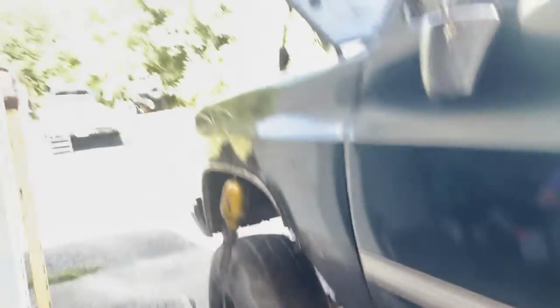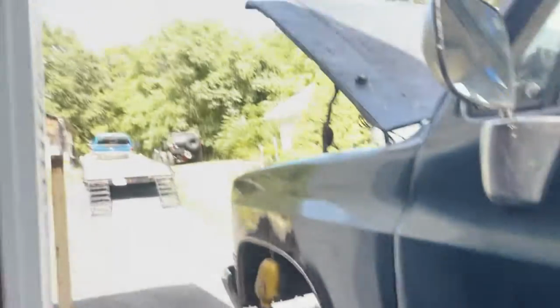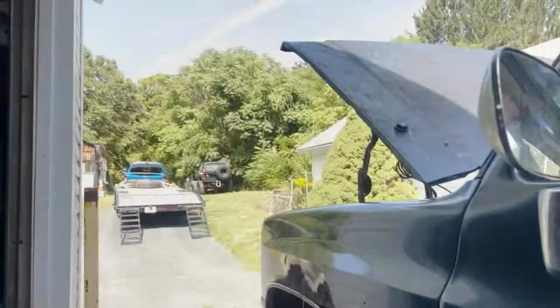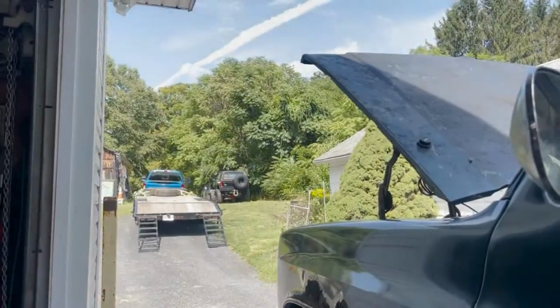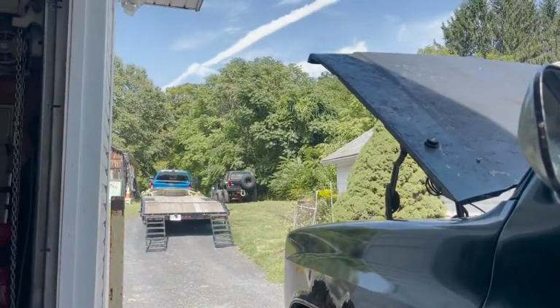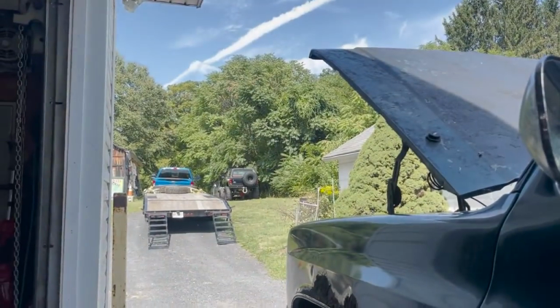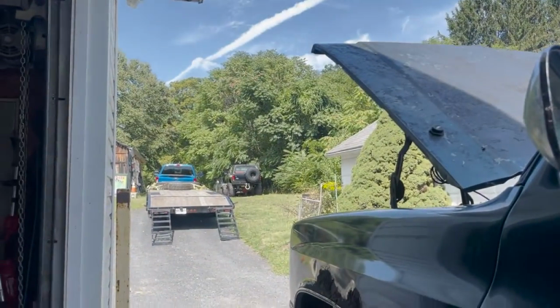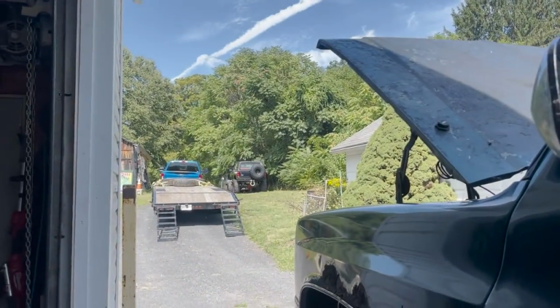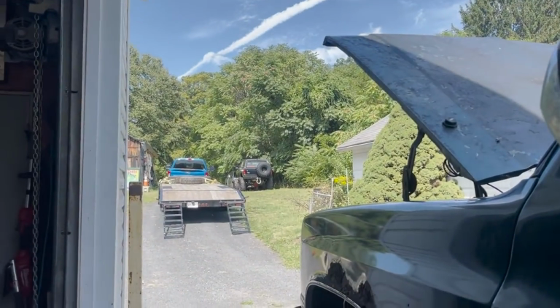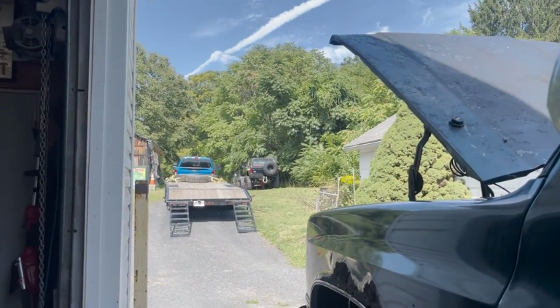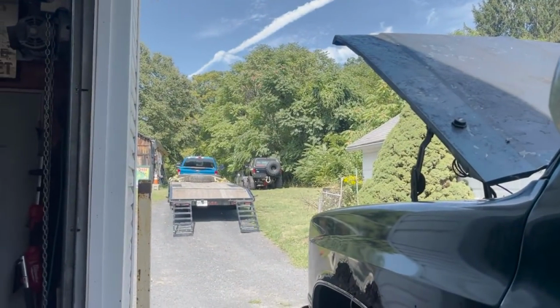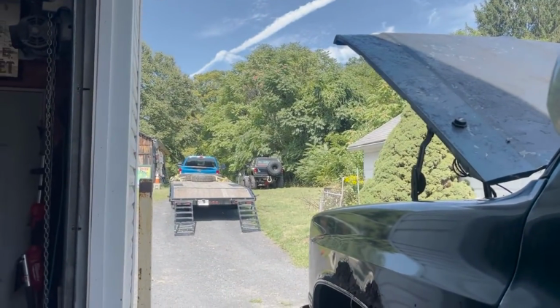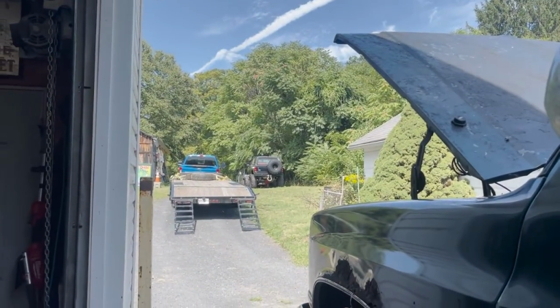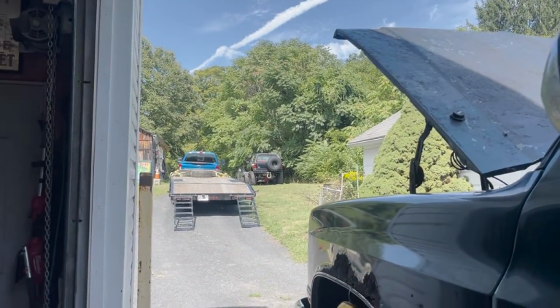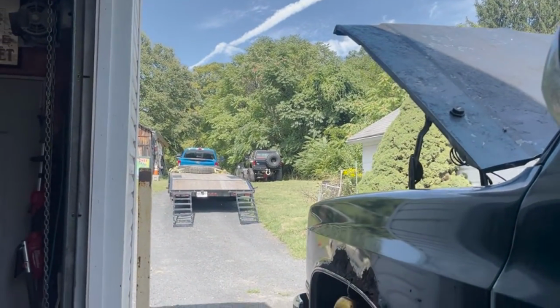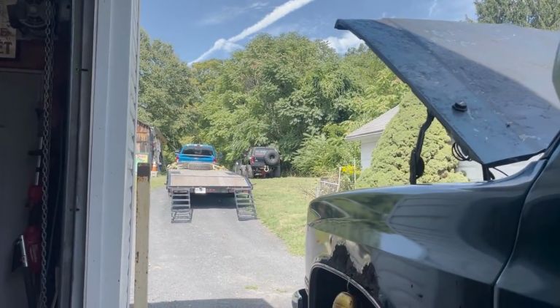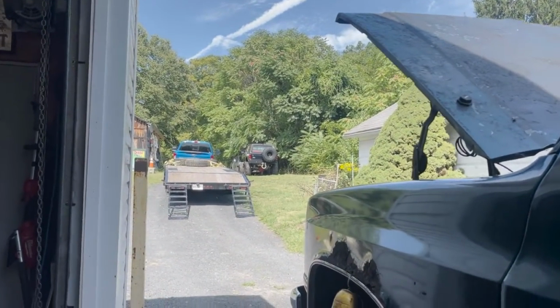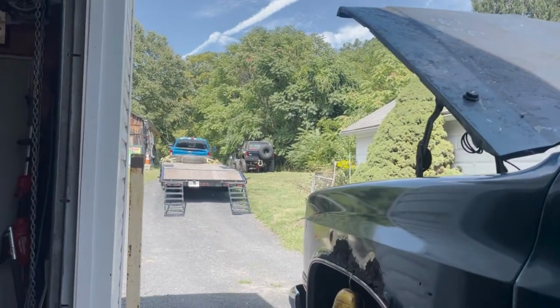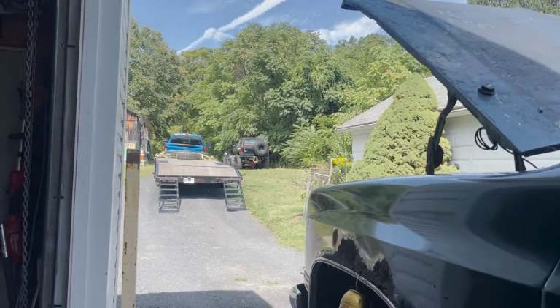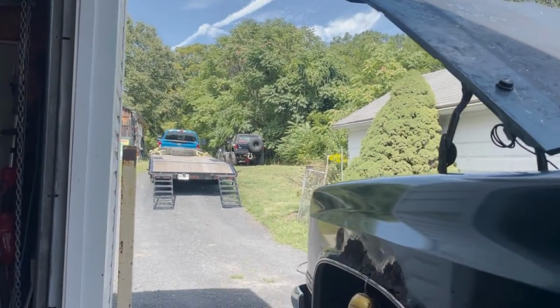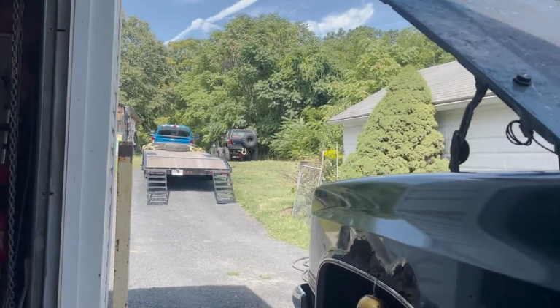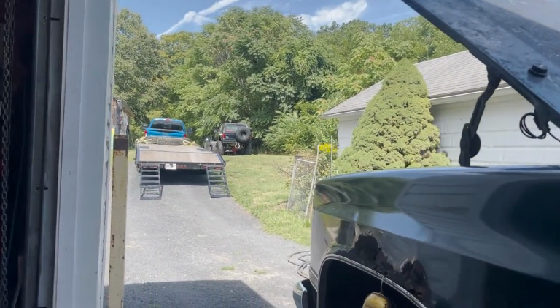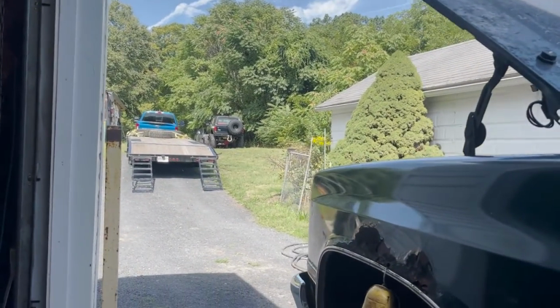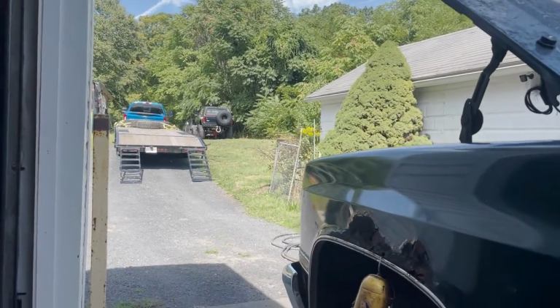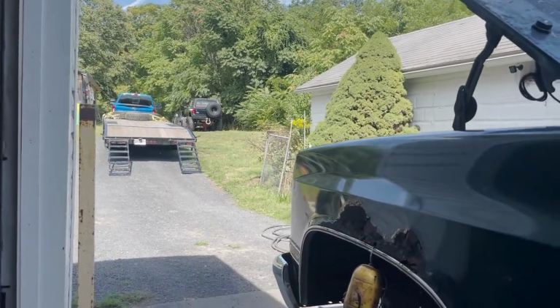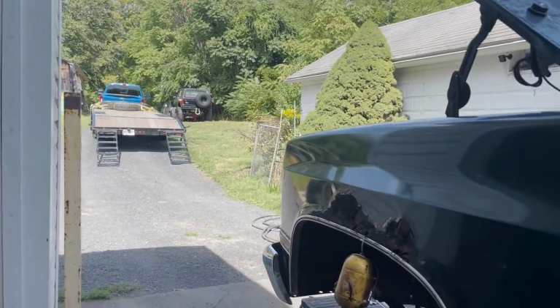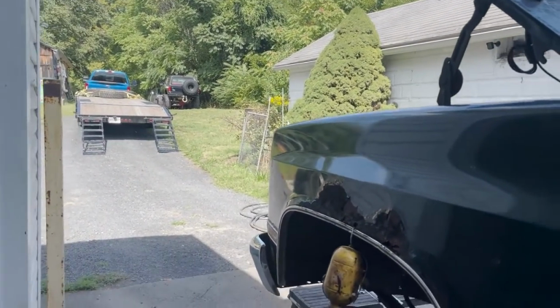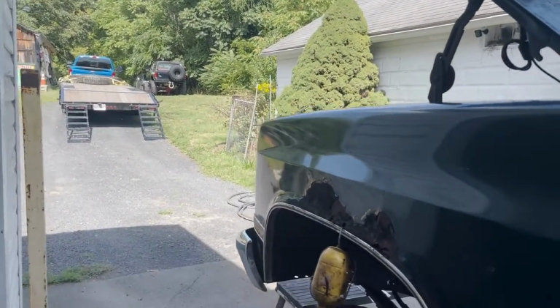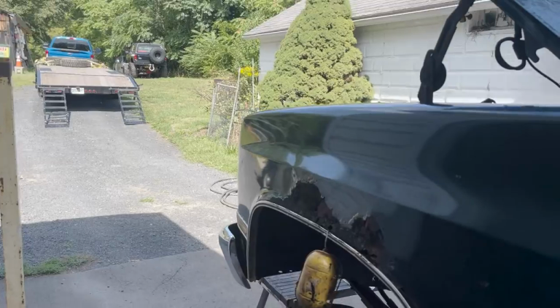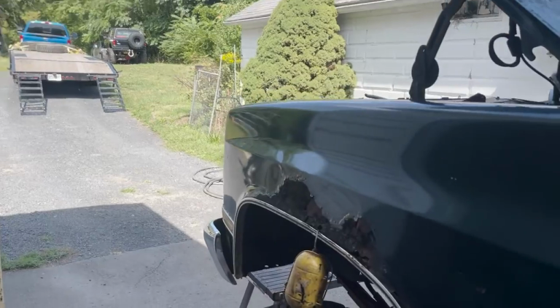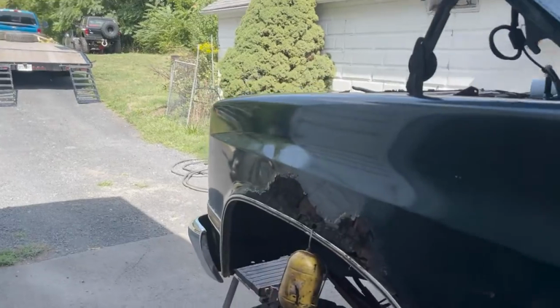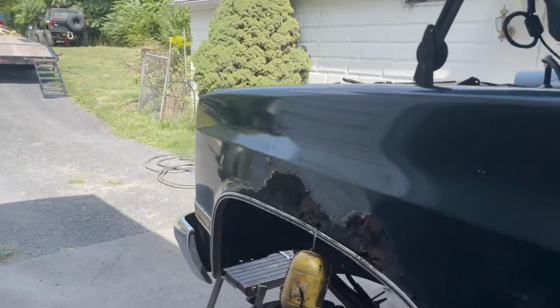So the plan is we're going to go move my truck and trailer, pull the Bronco up here, and go jump this thing.